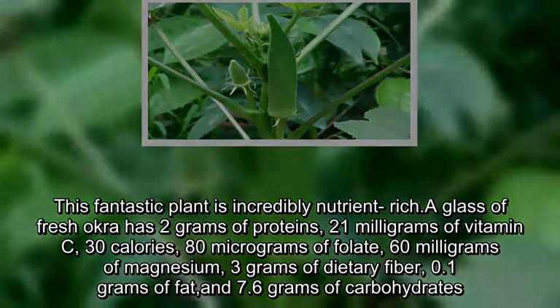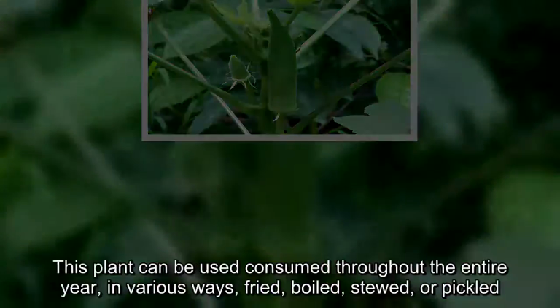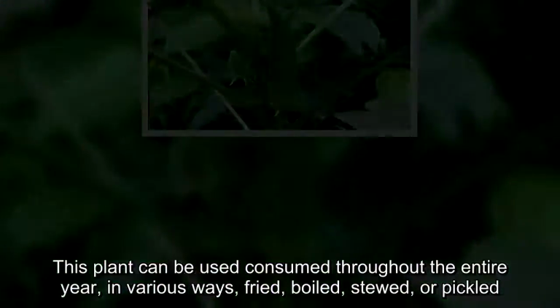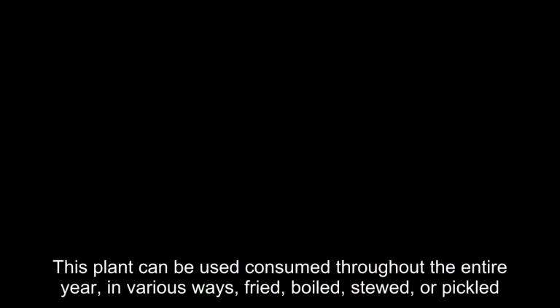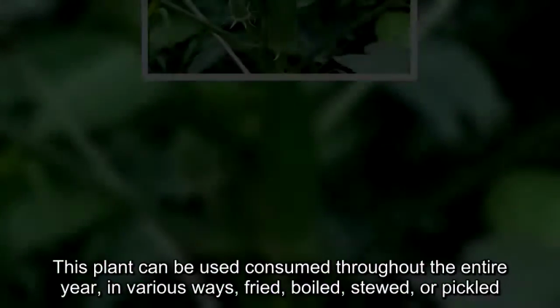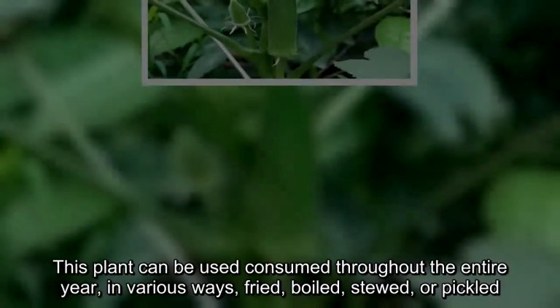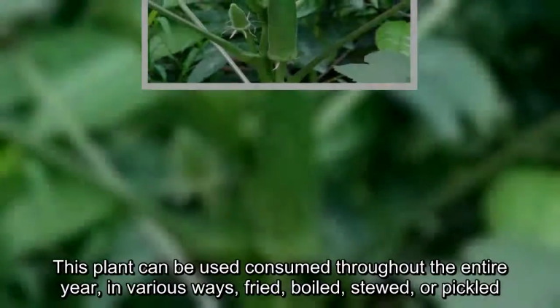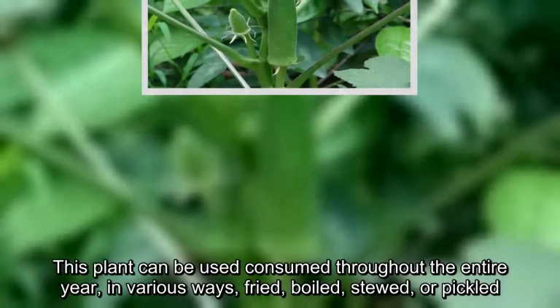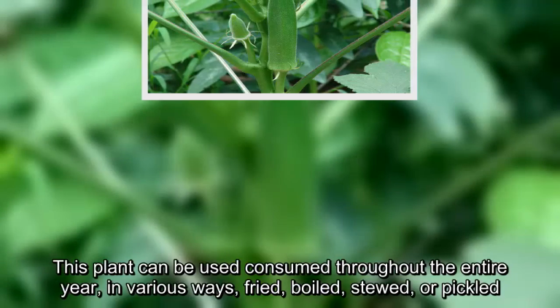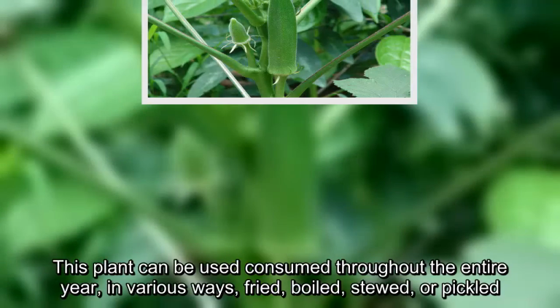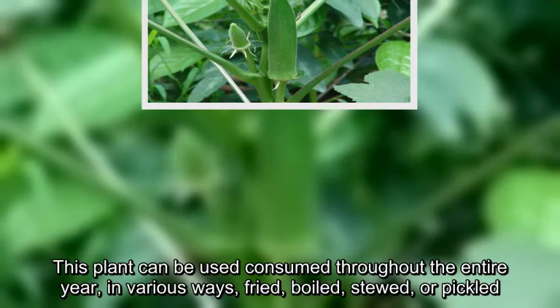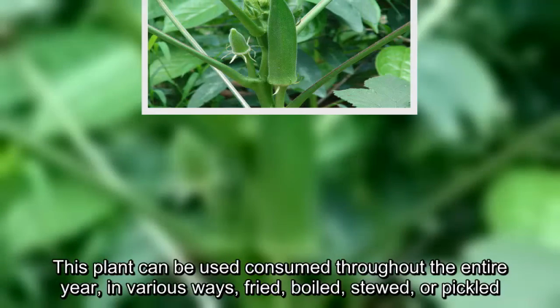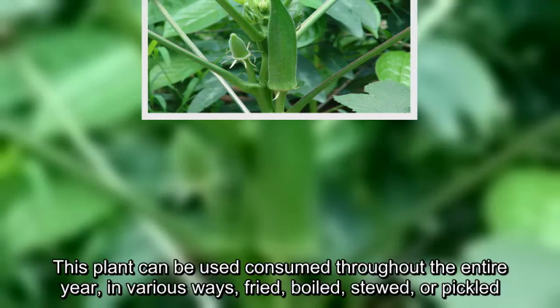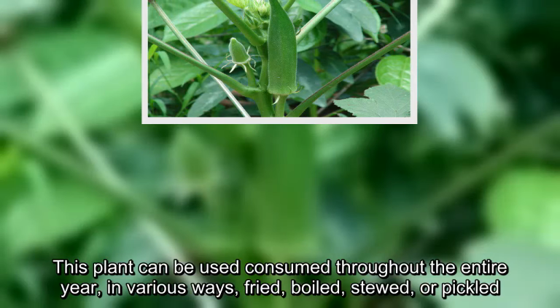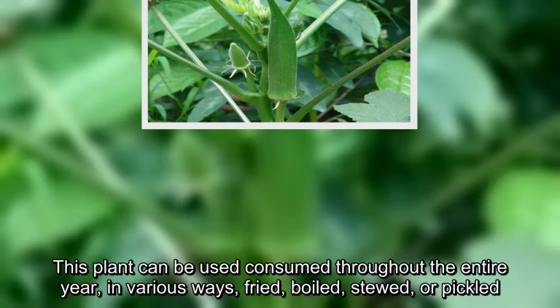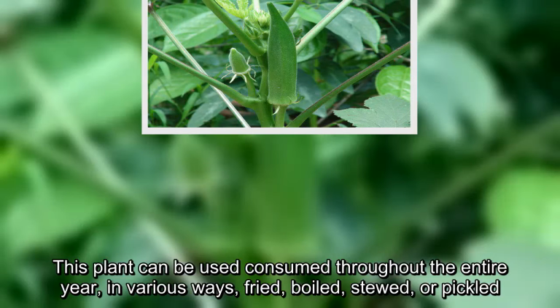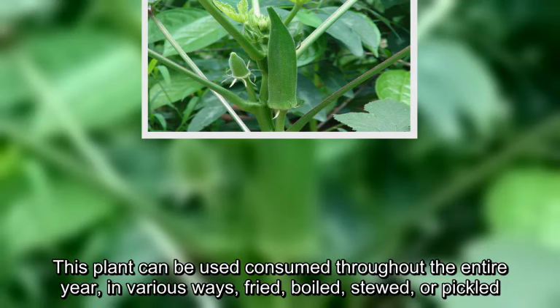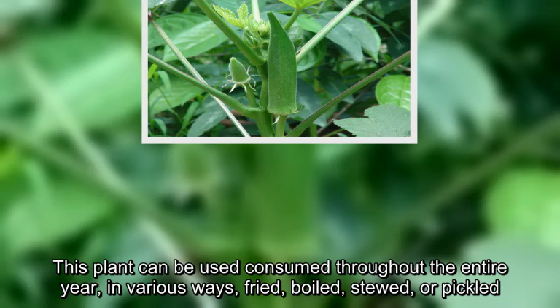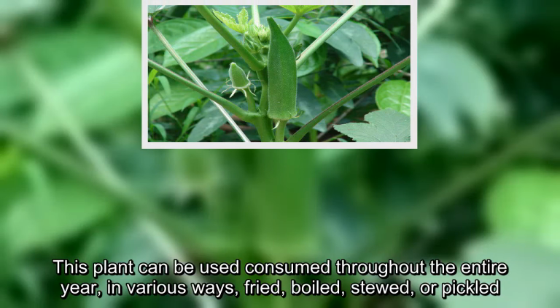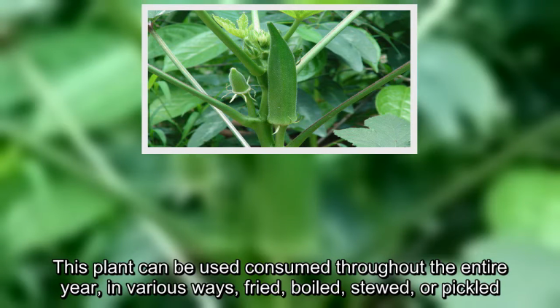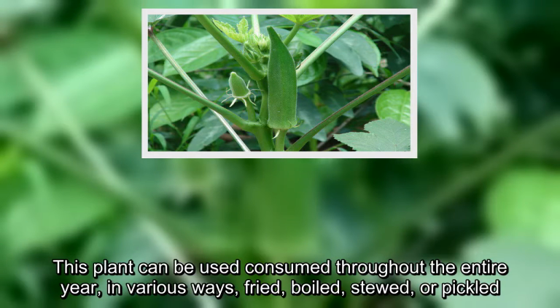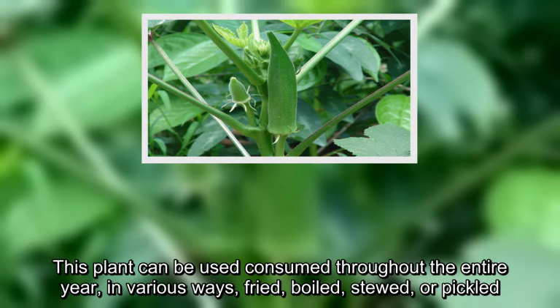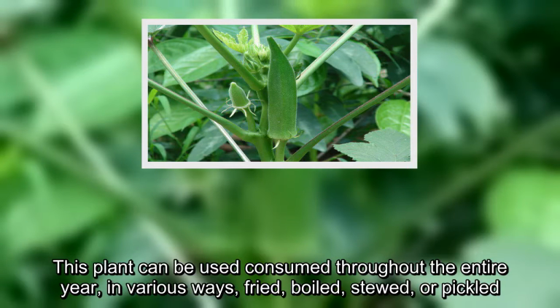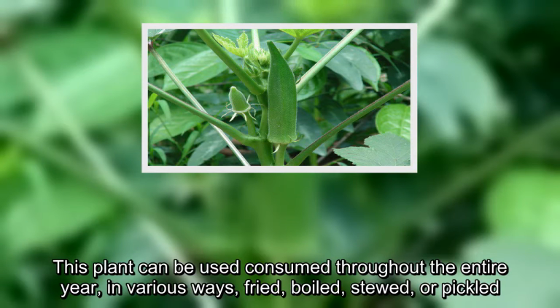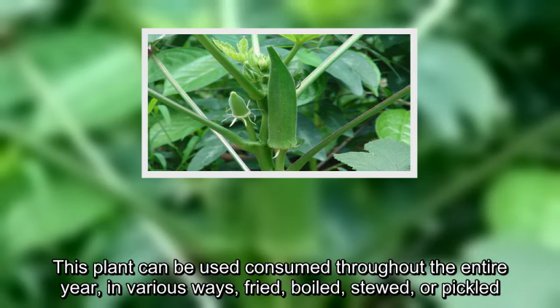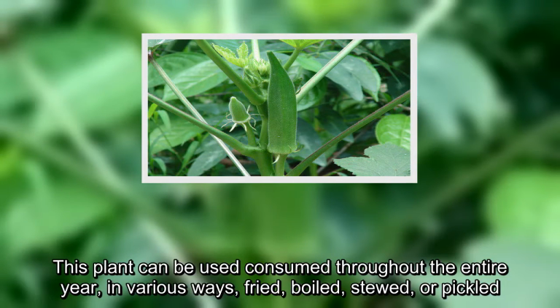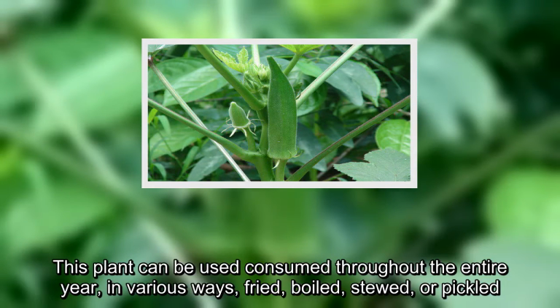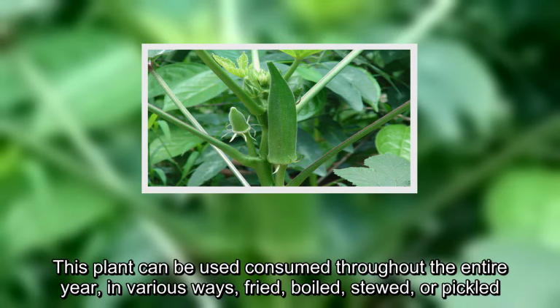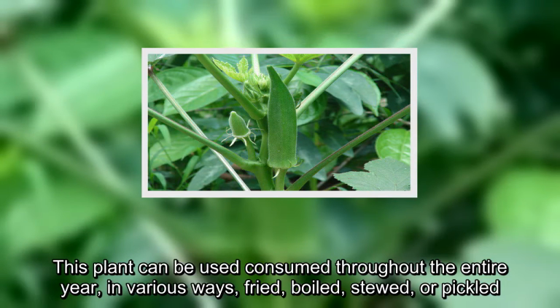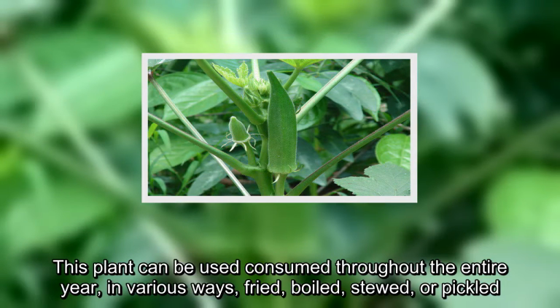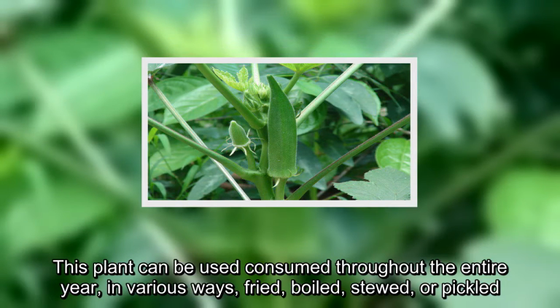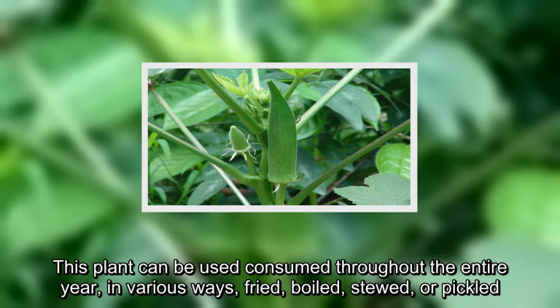This plant can be consumed throughout the entire year in various ways: fried, boiled, stewed, or pickled.